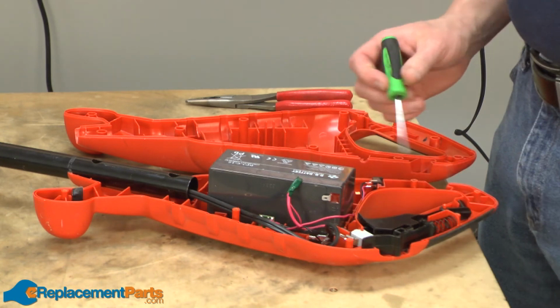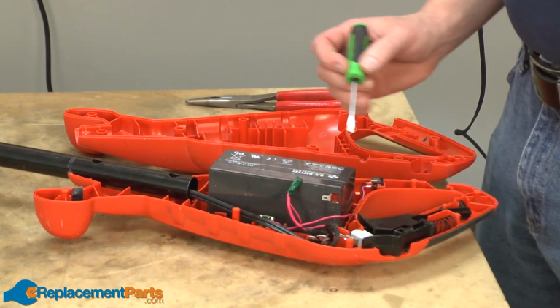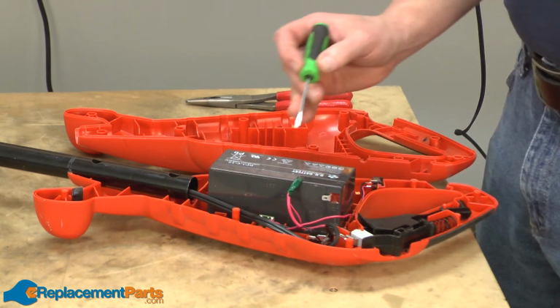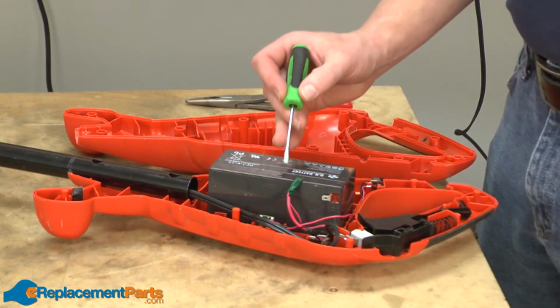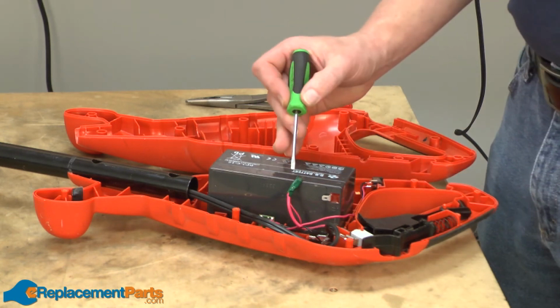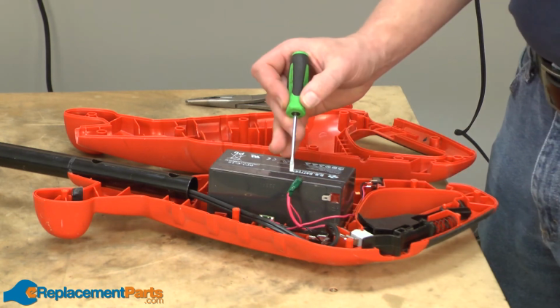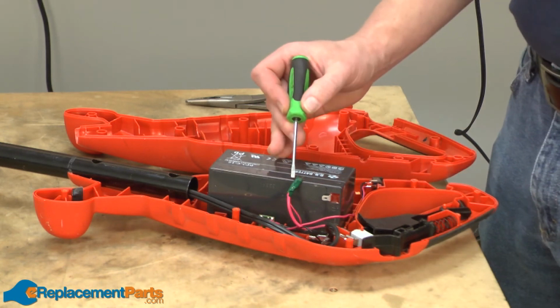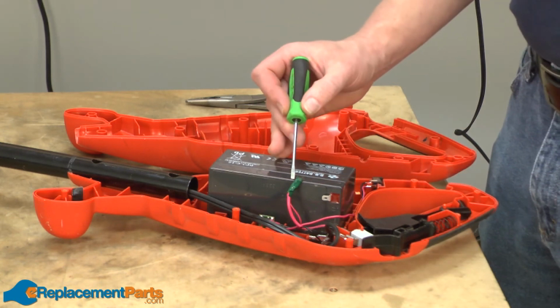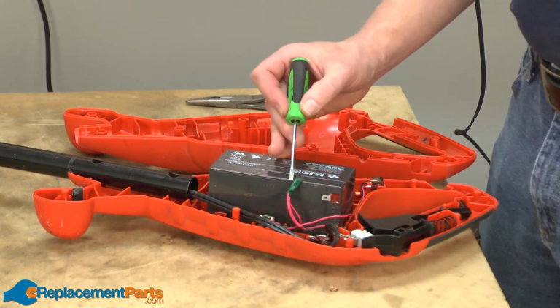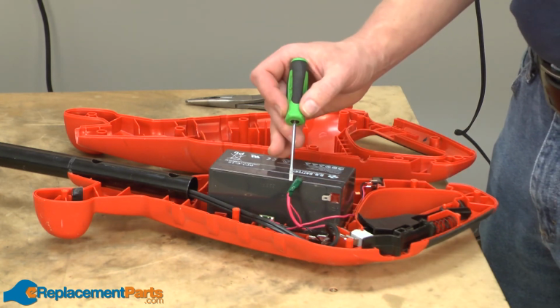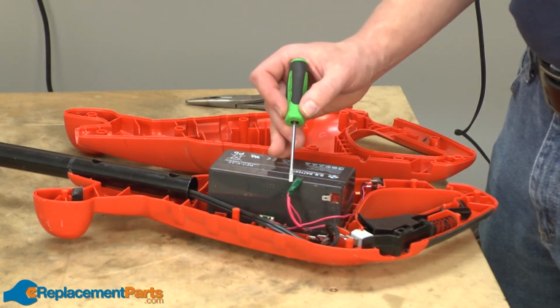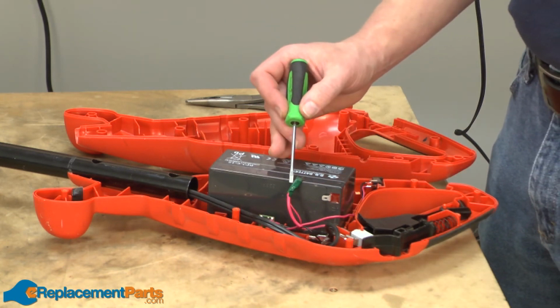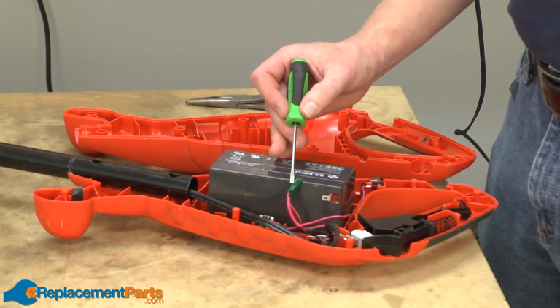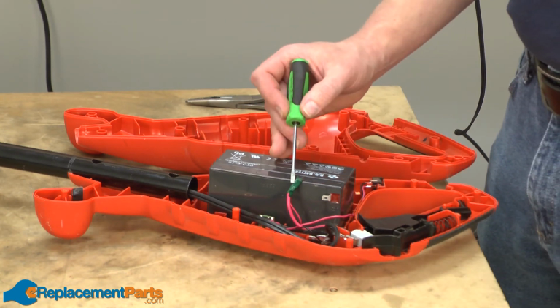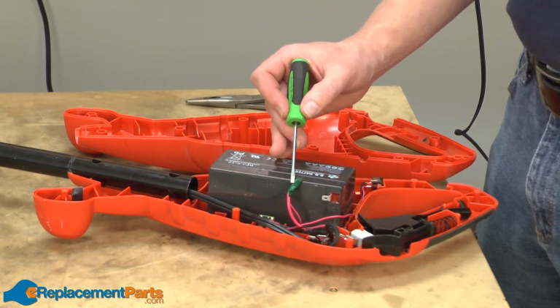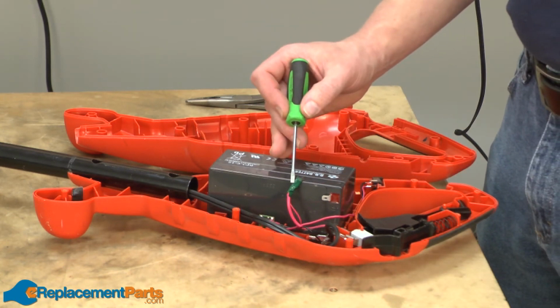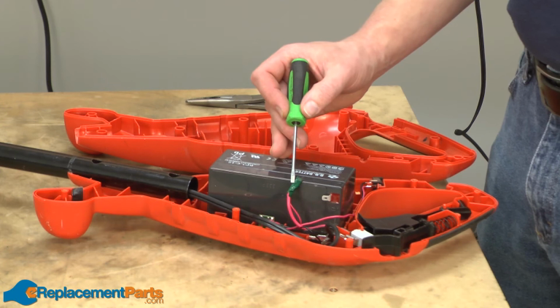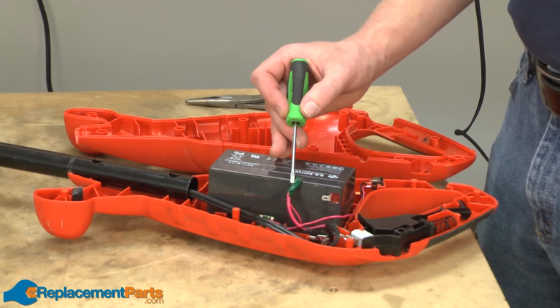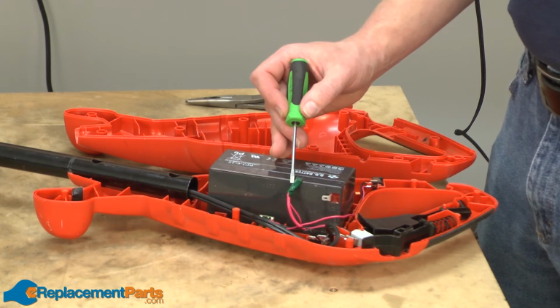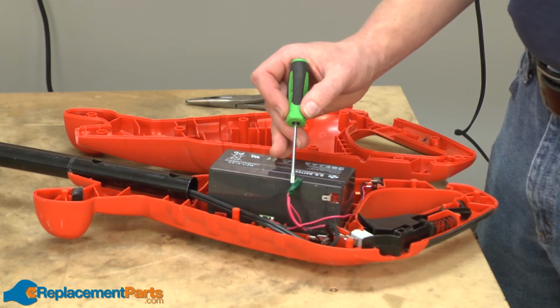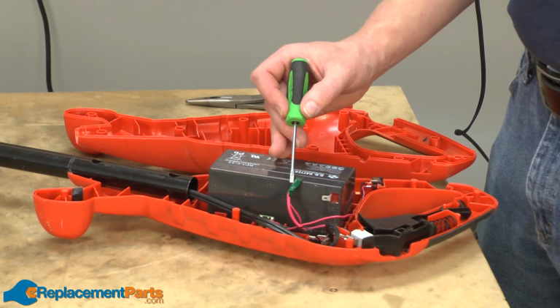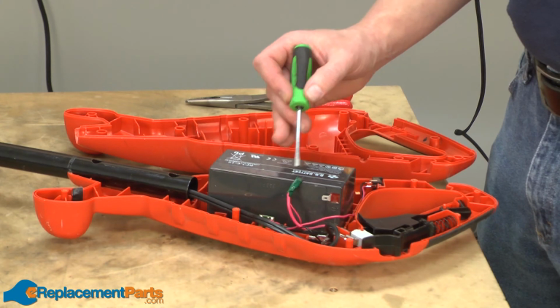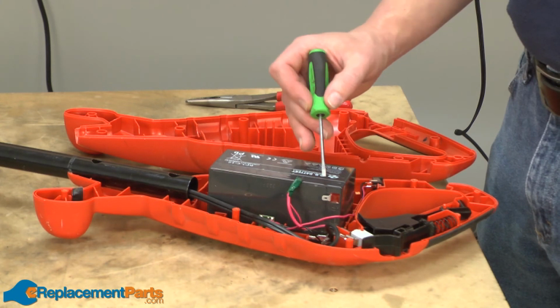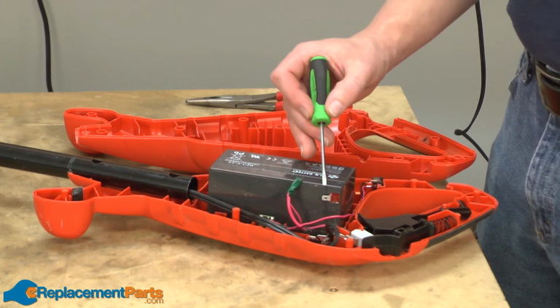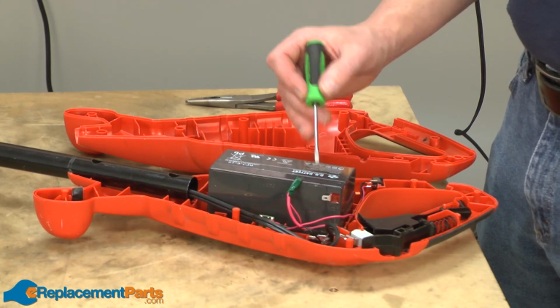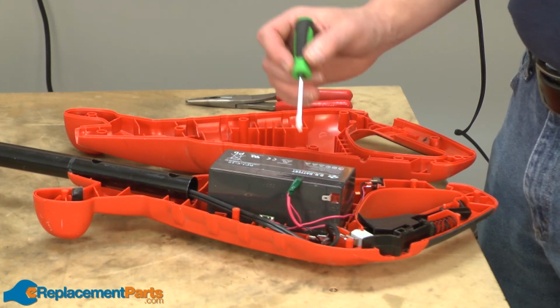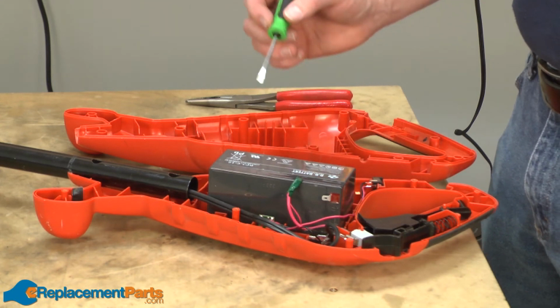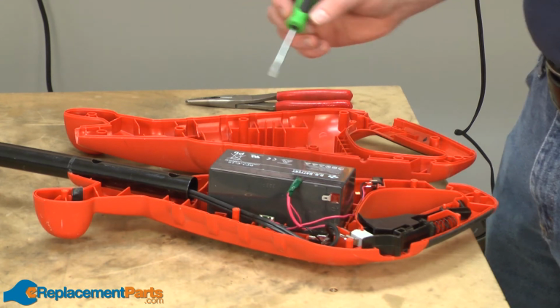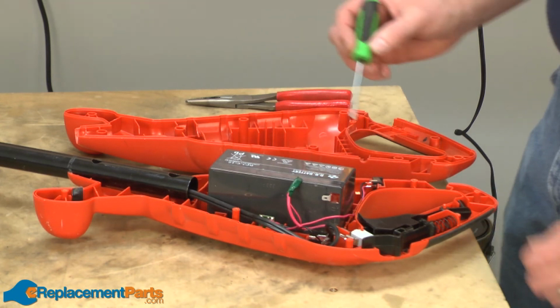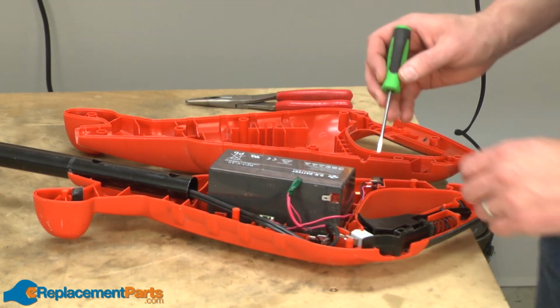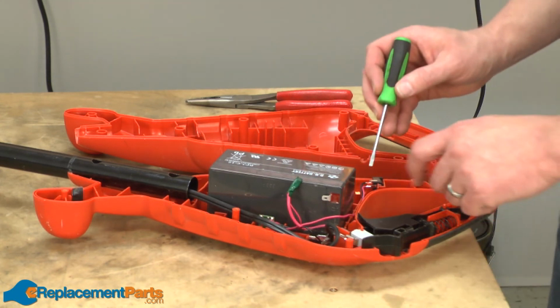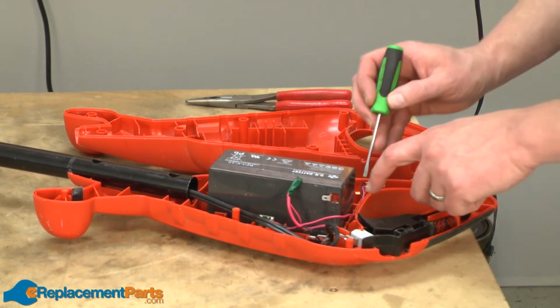Also, I'll need to reconnect the positive side of the wiring harness to the battery, so I'm going to remove the battery. And I'll secure the housing with the screws.